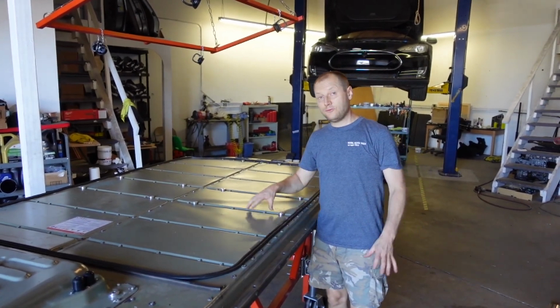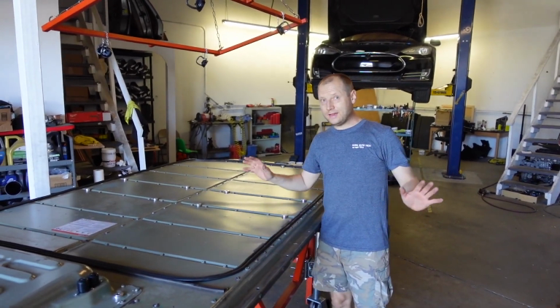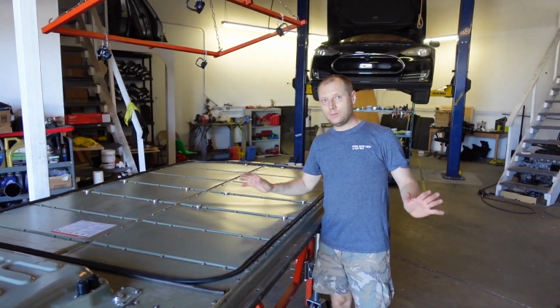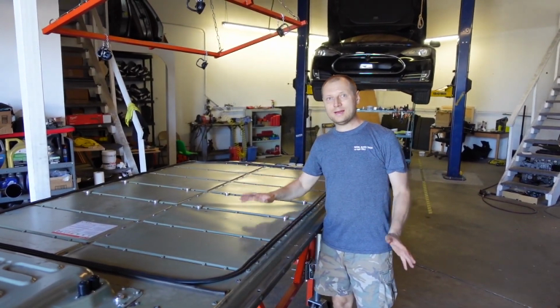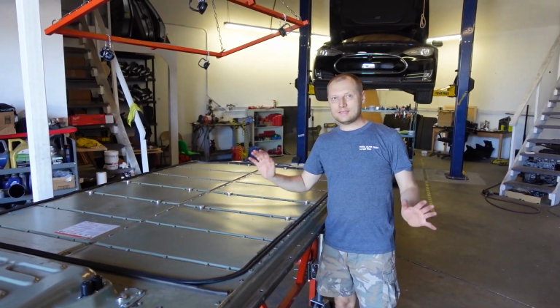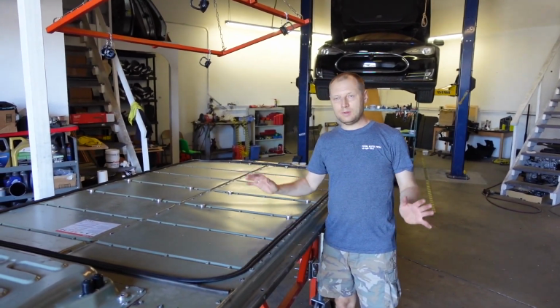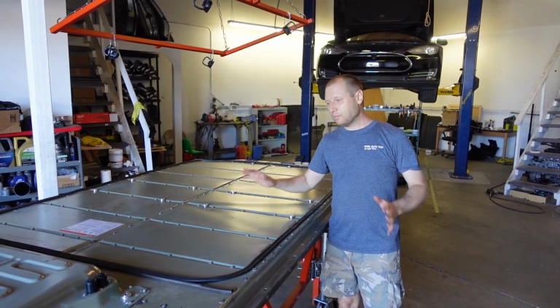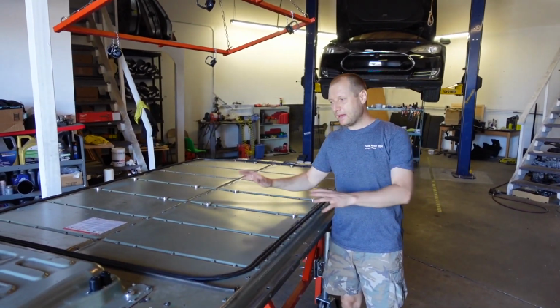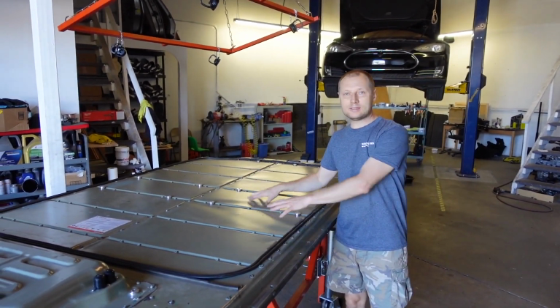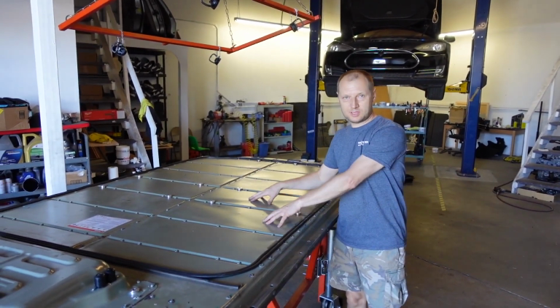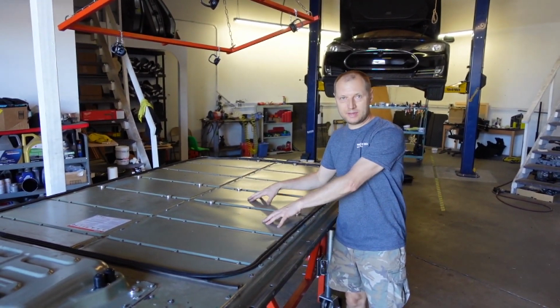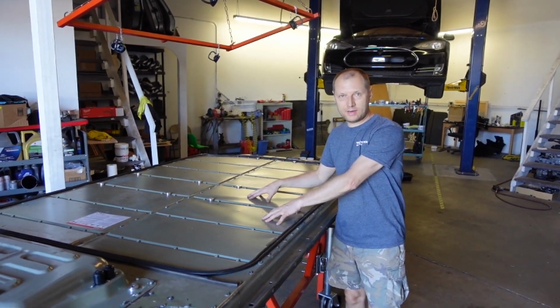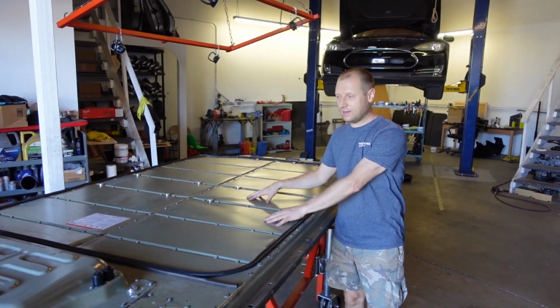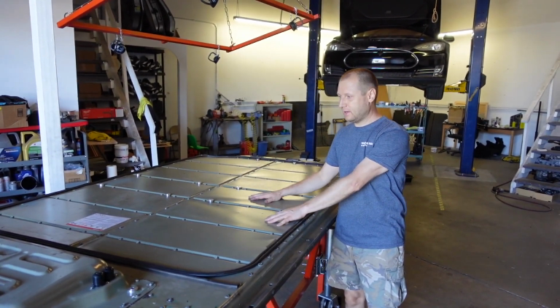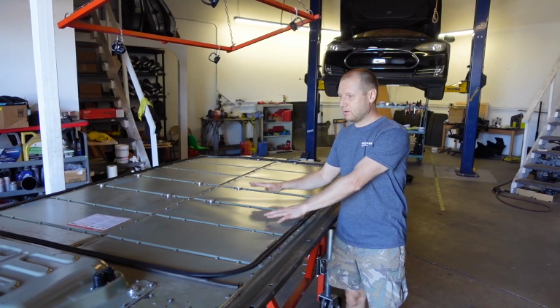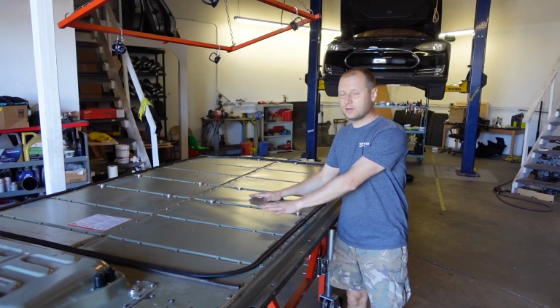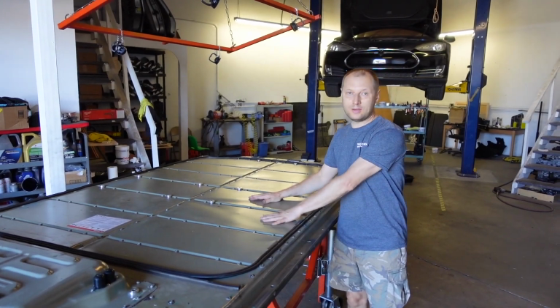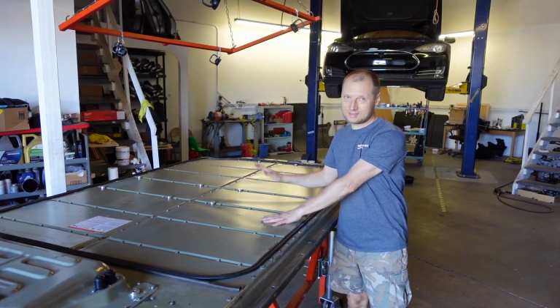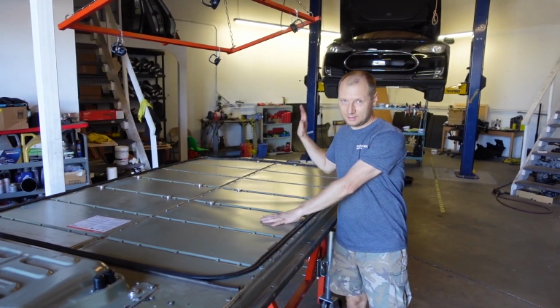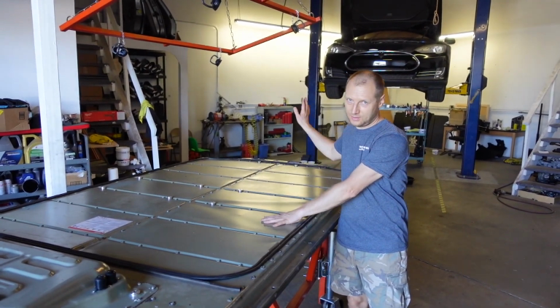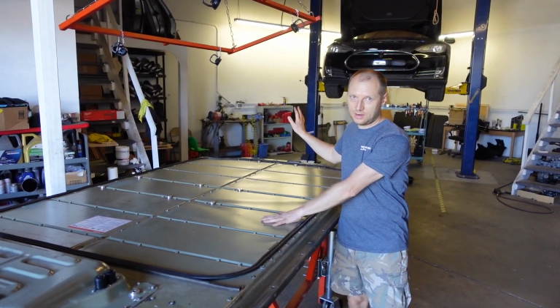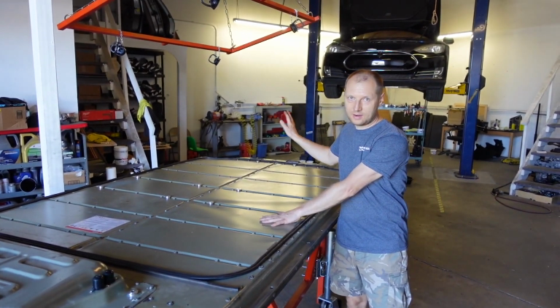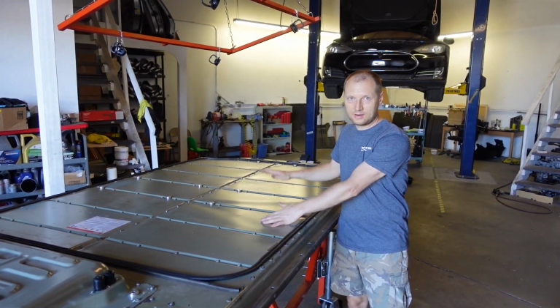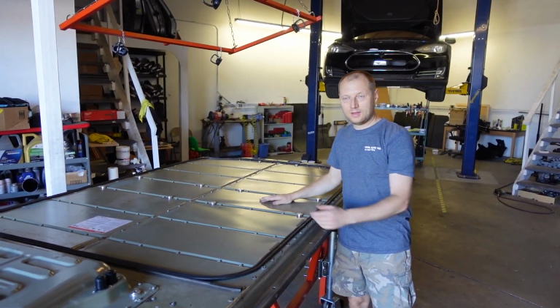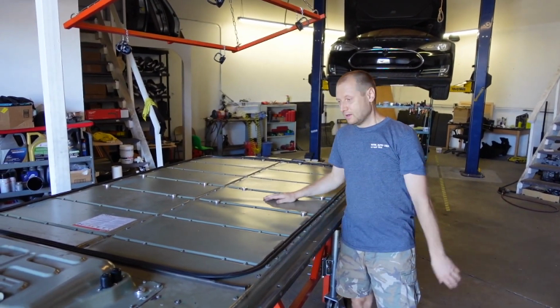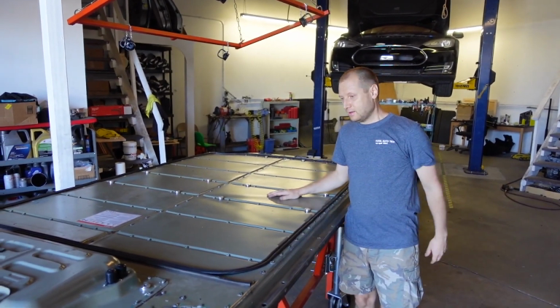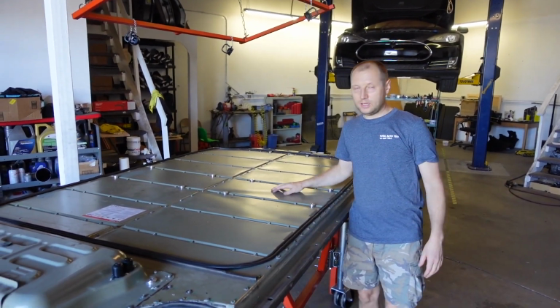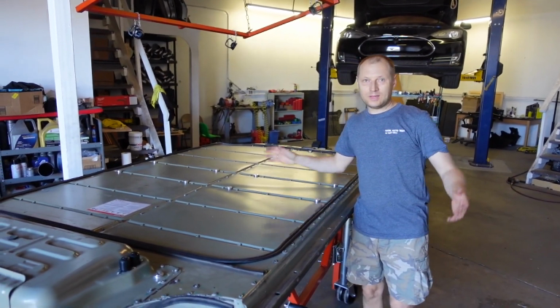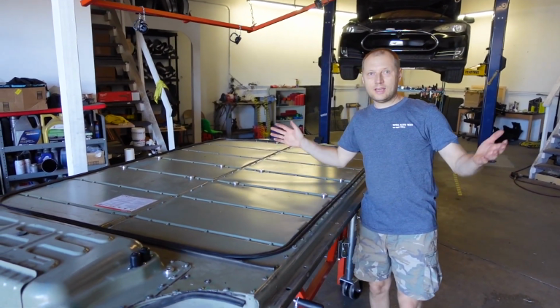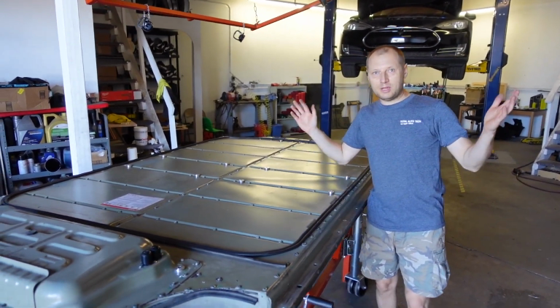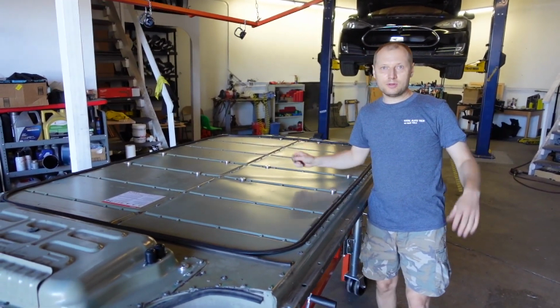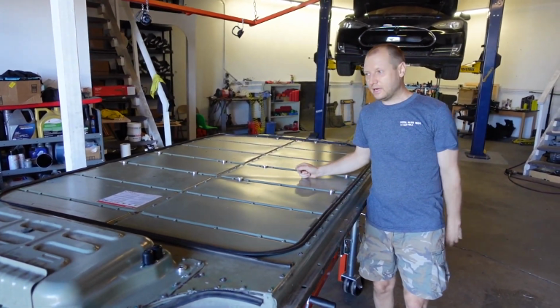Finally, we assembled the customer's battery and are going to install it on the car. It will take a bit more time.